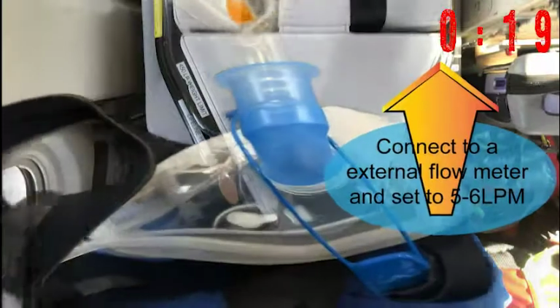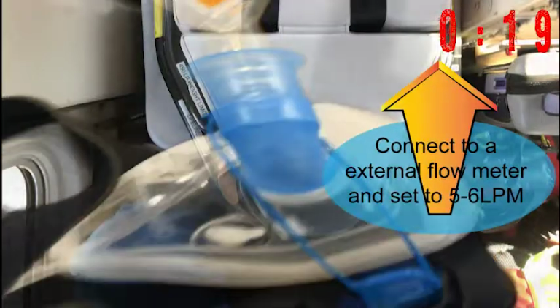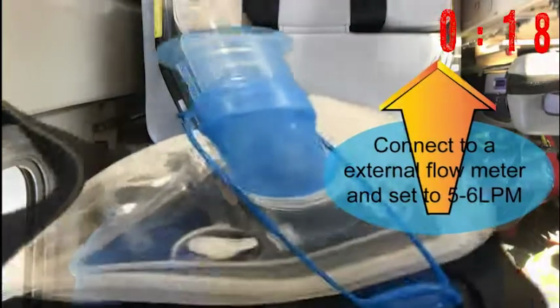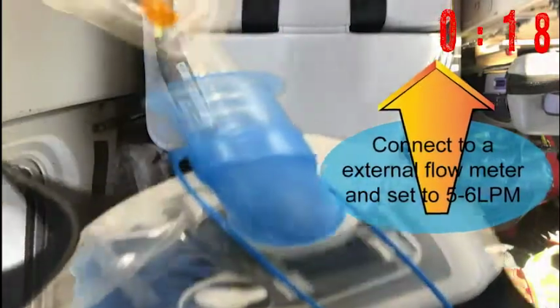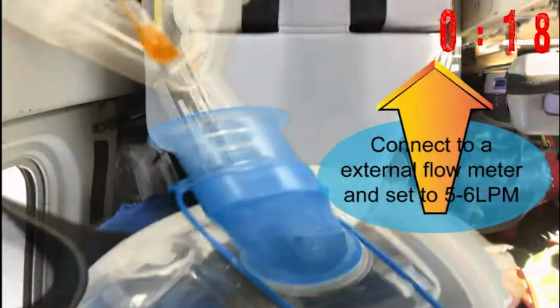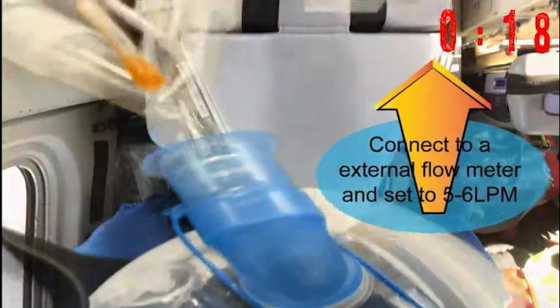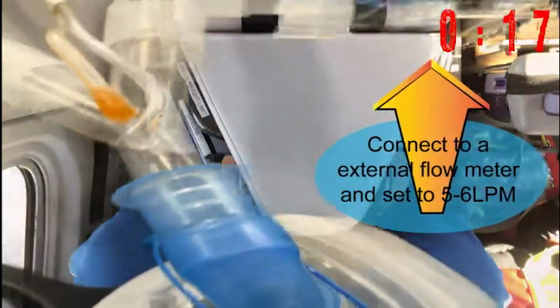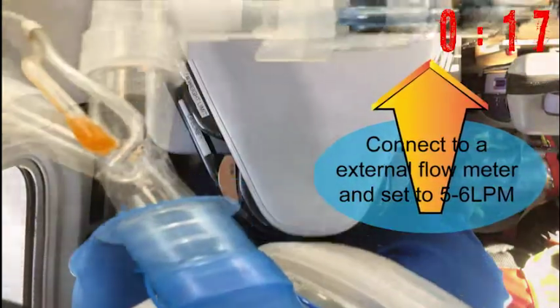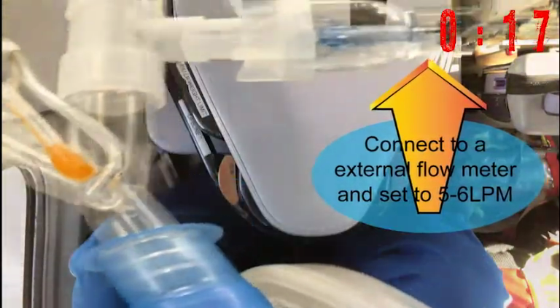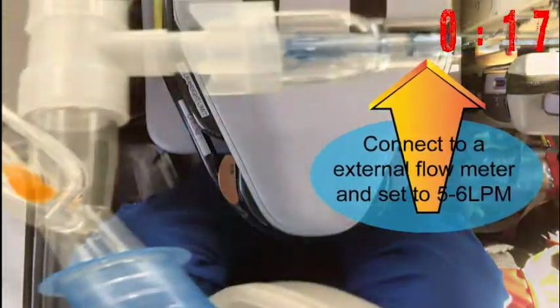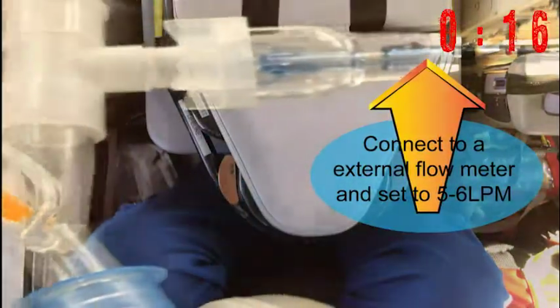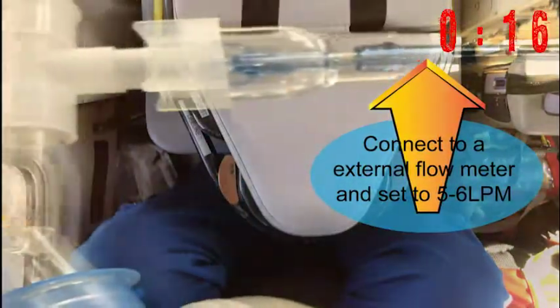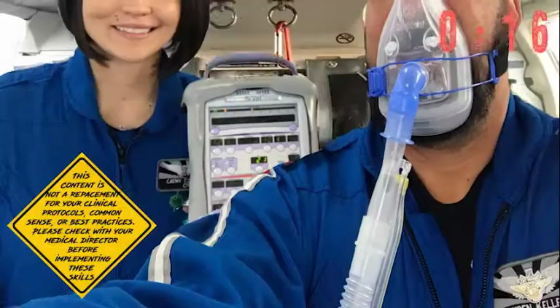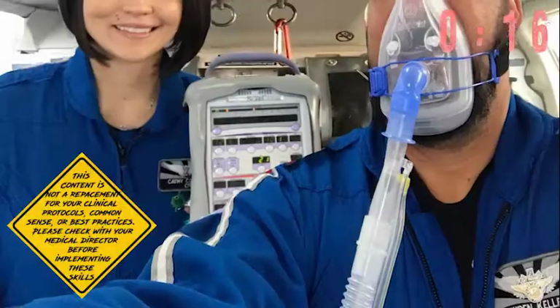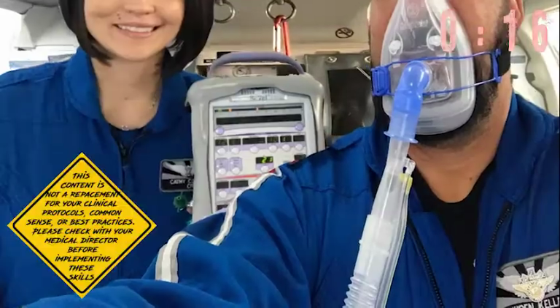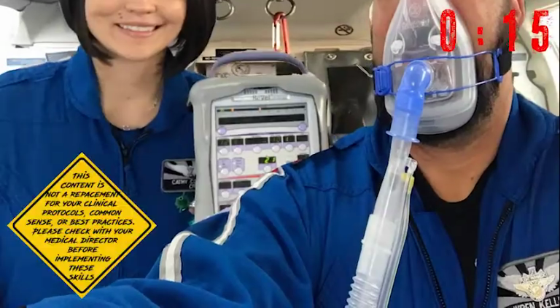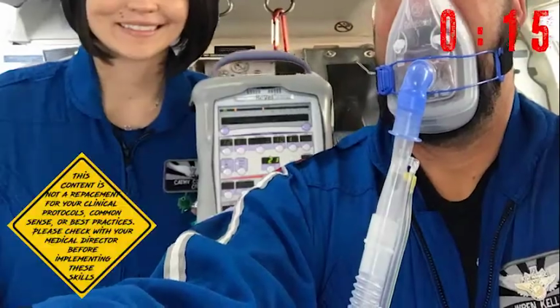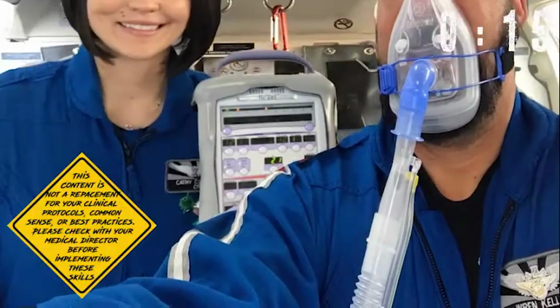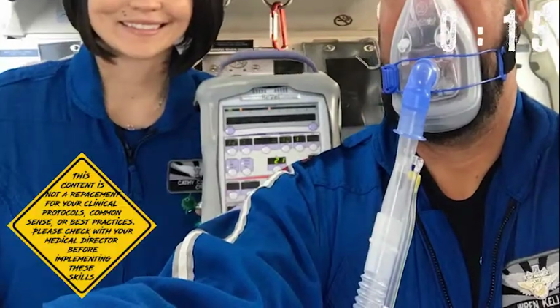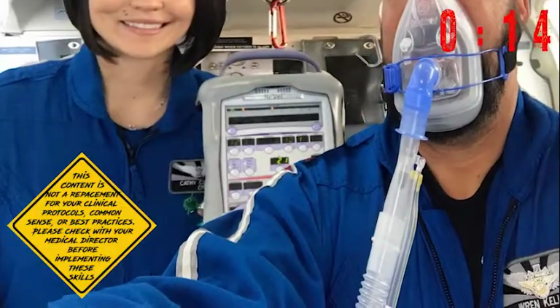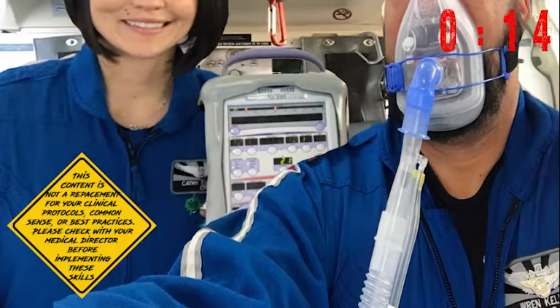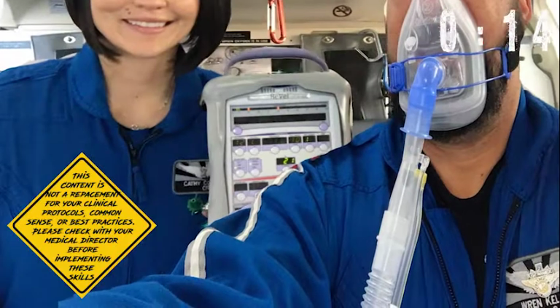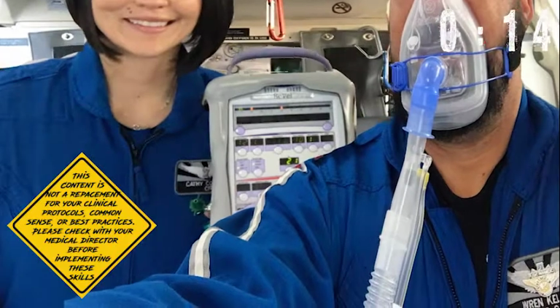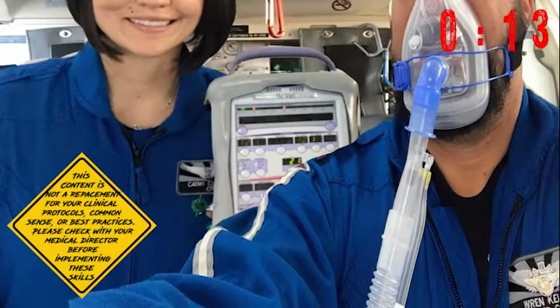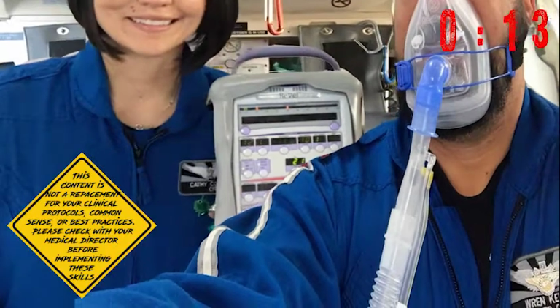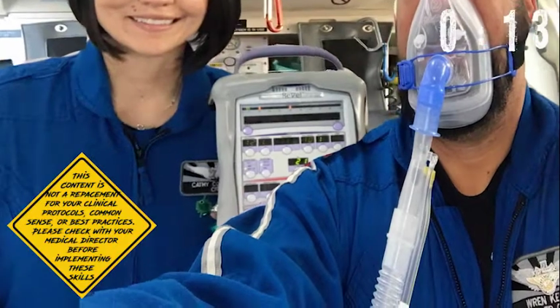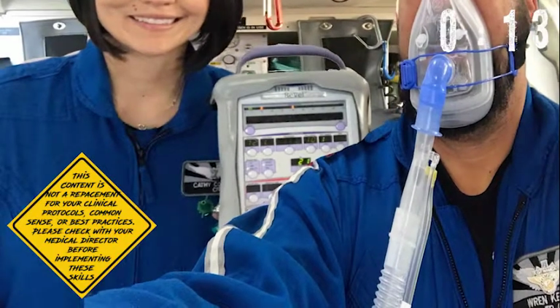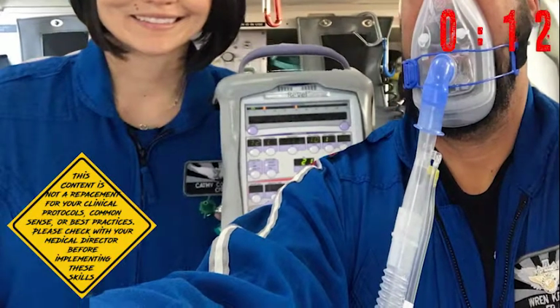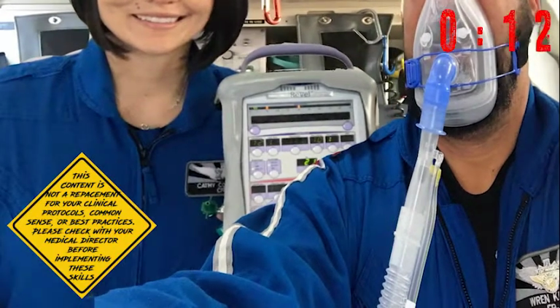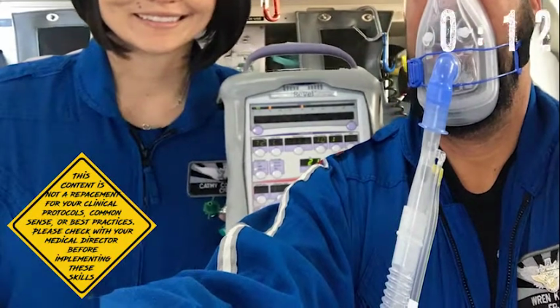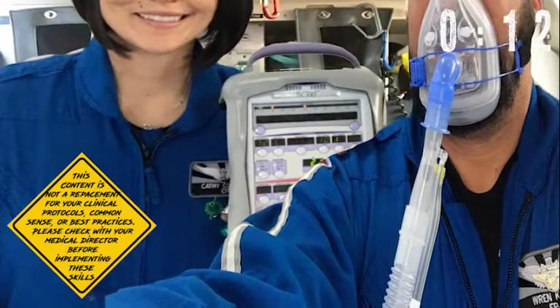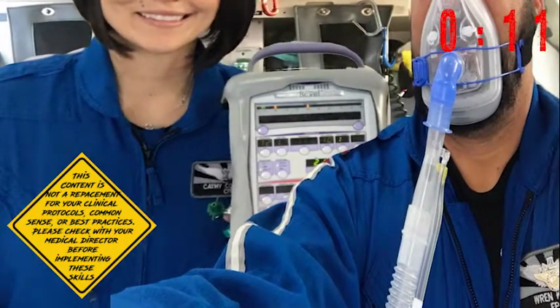Lastly, try it on your partner so they can understand what your patient is going through and how that anxiety can be created by the experience.